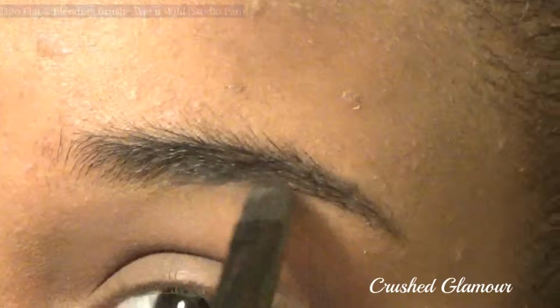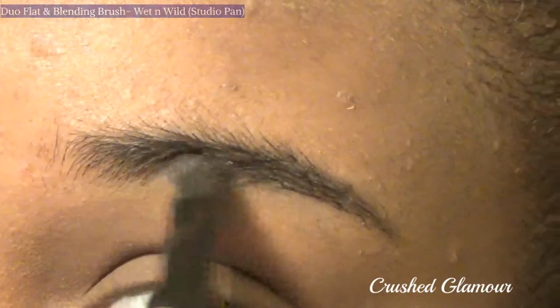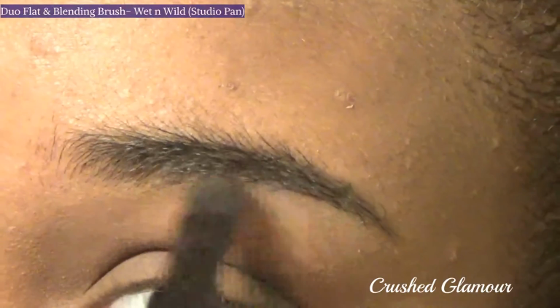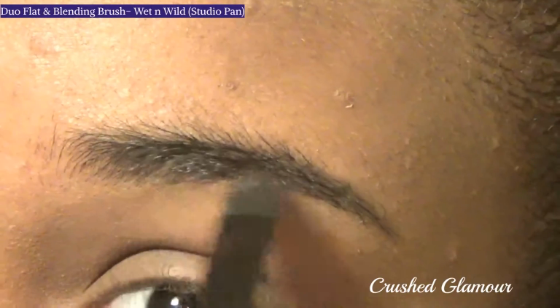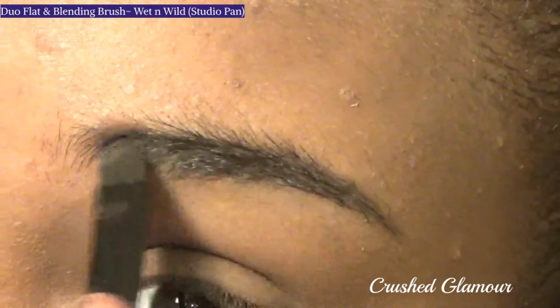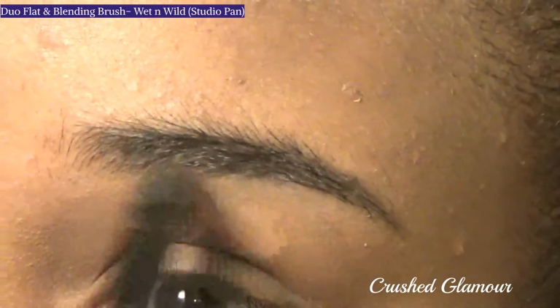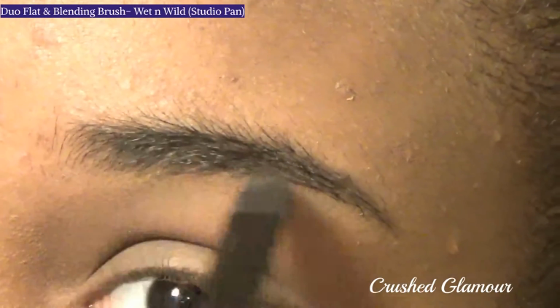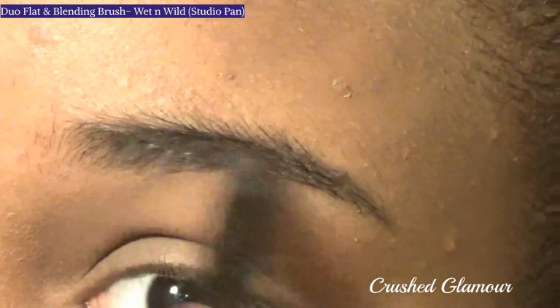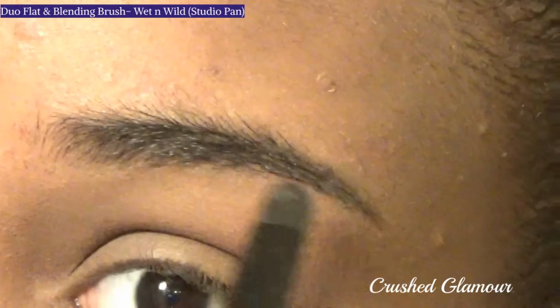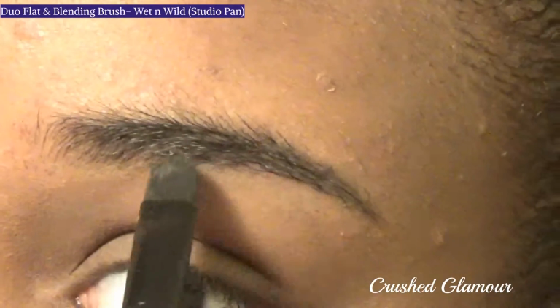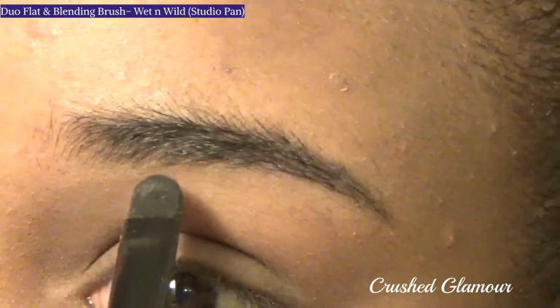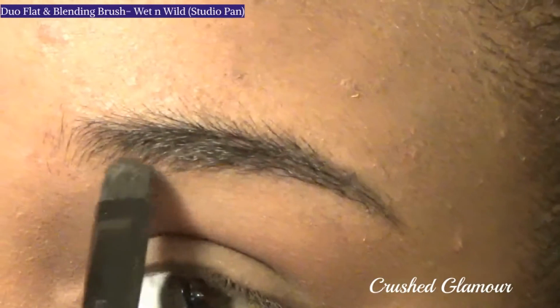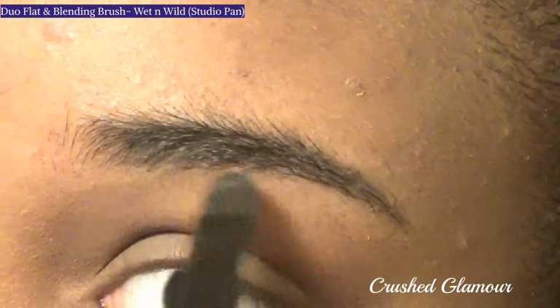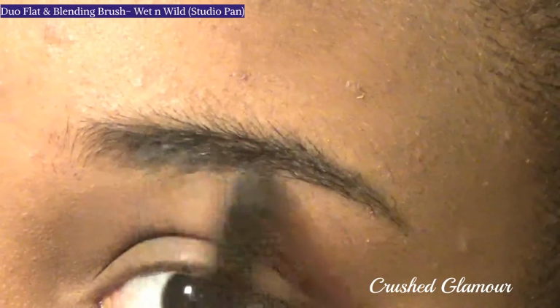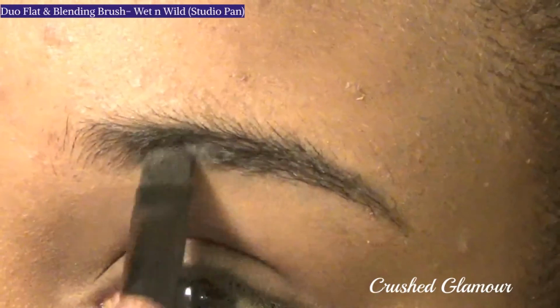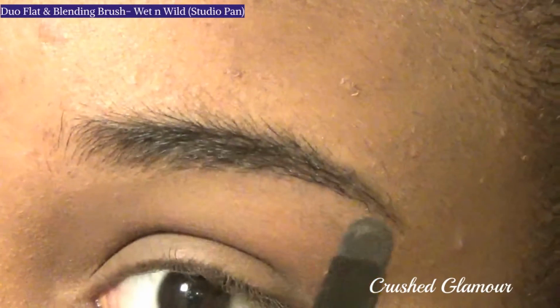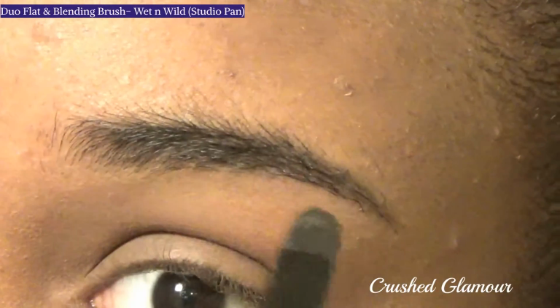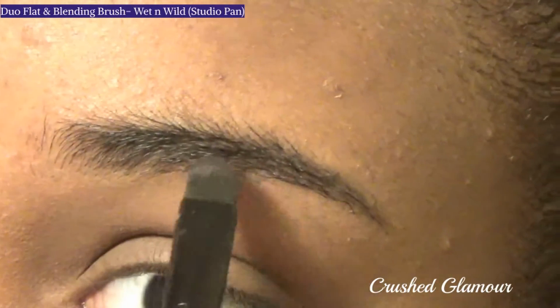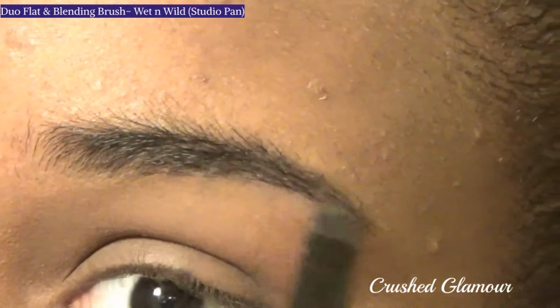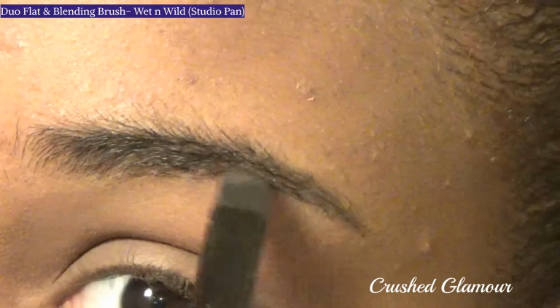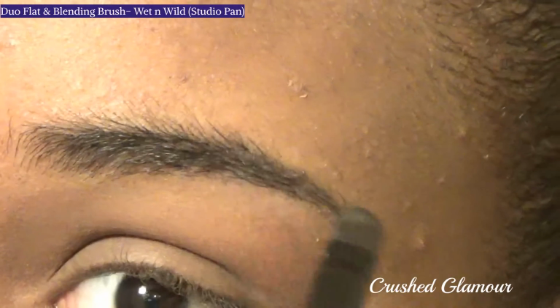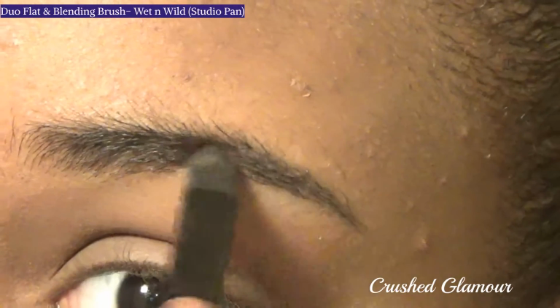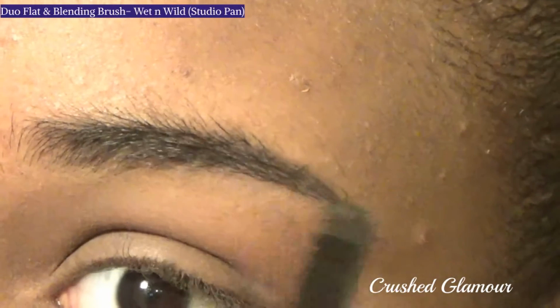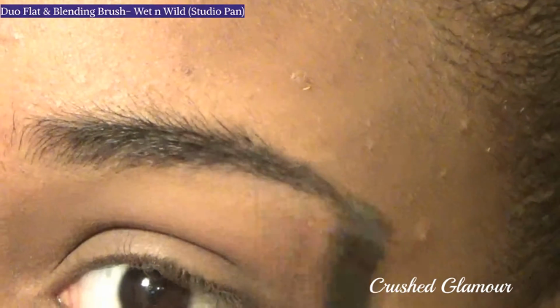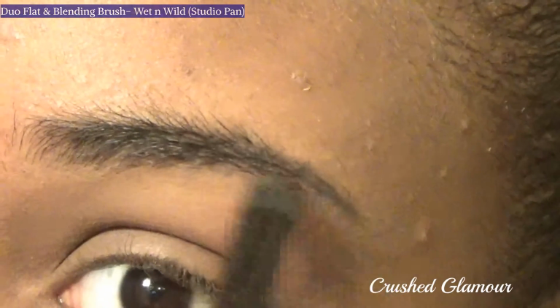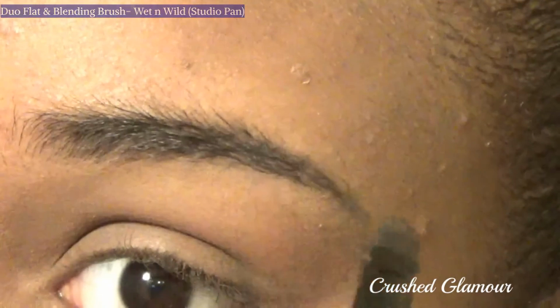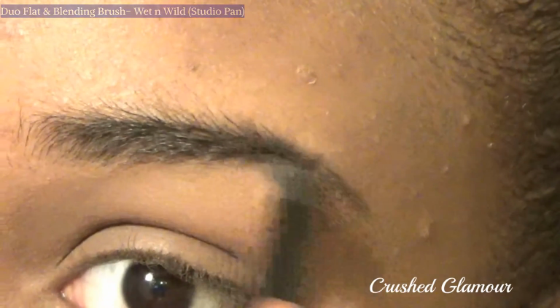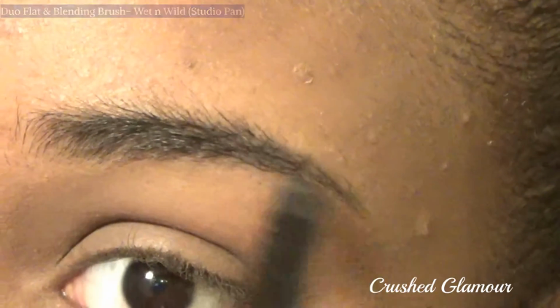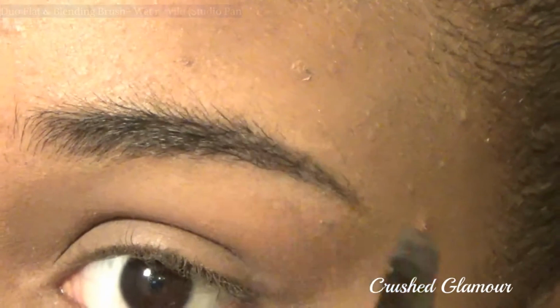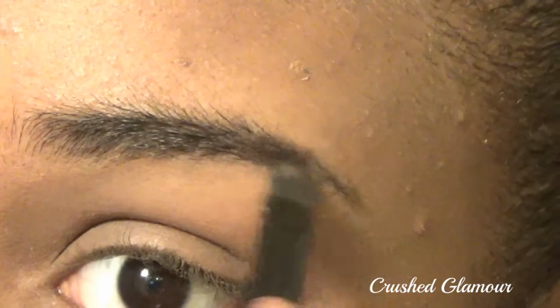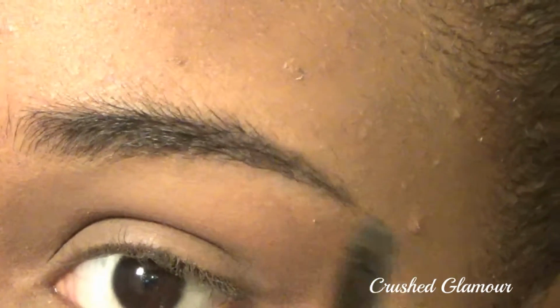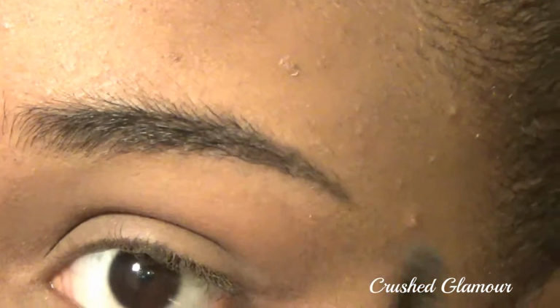Dip a flat brush into the black pigment from the palette and, for natural-looking eyebrows, fill in the gaps.